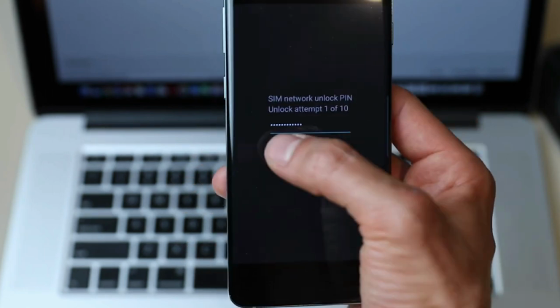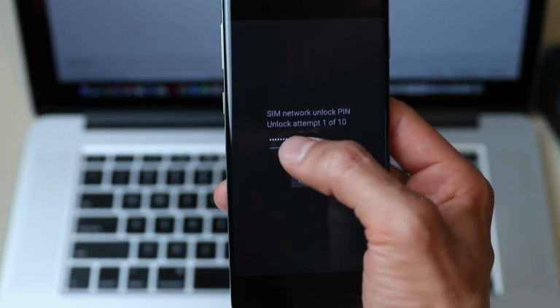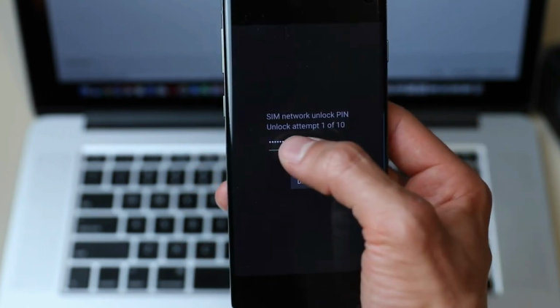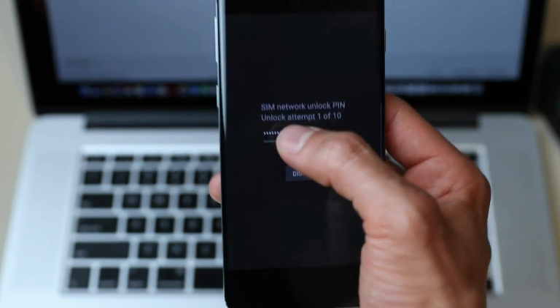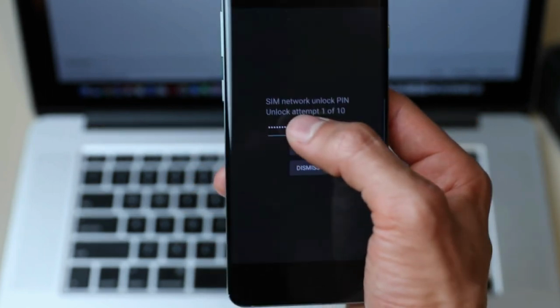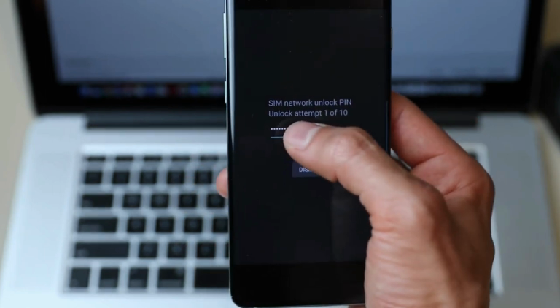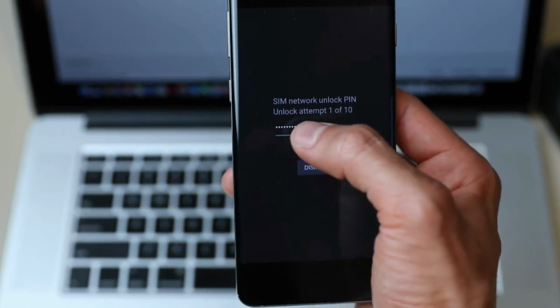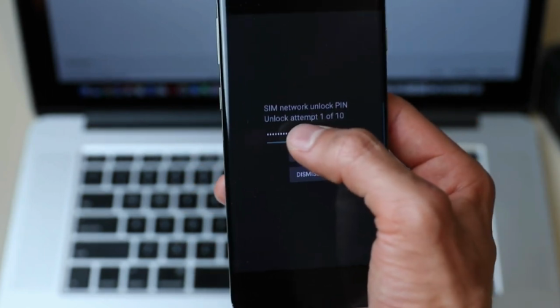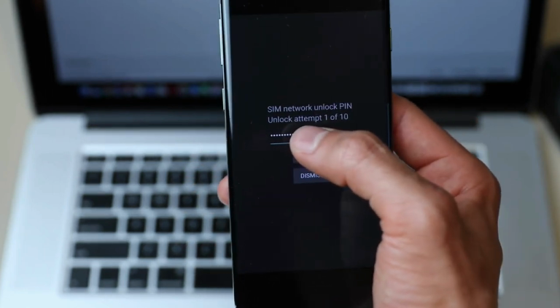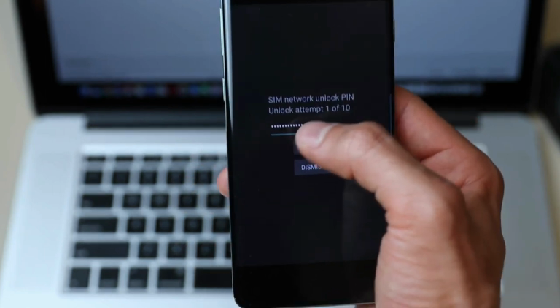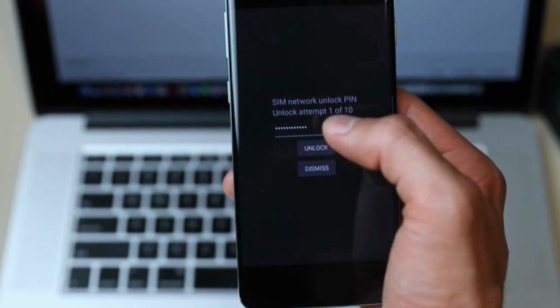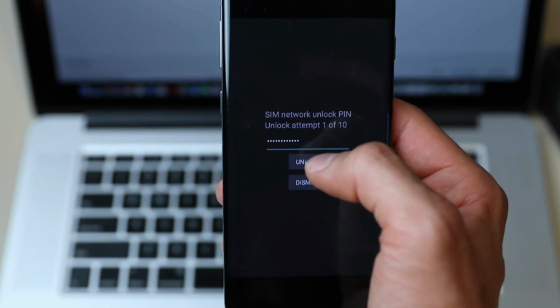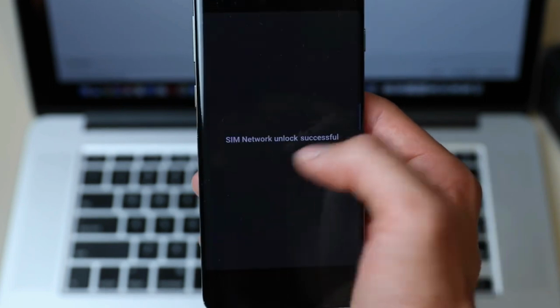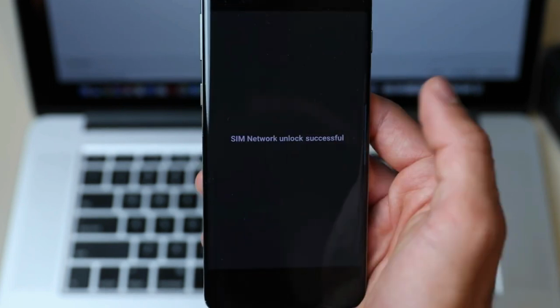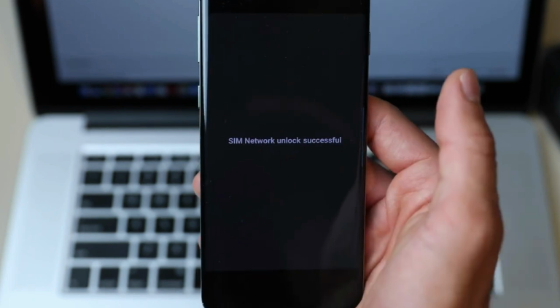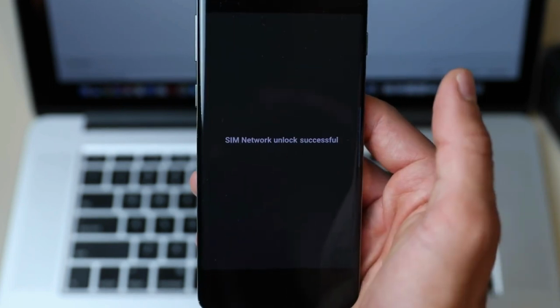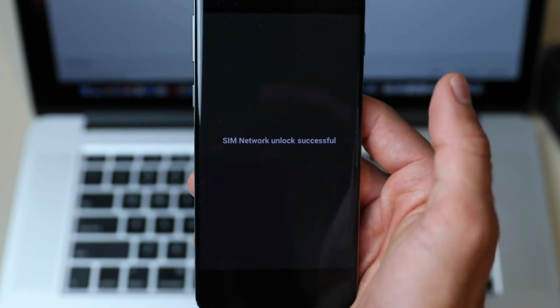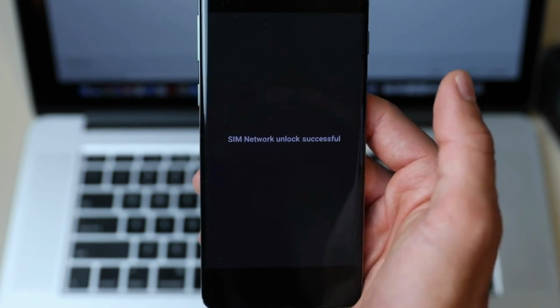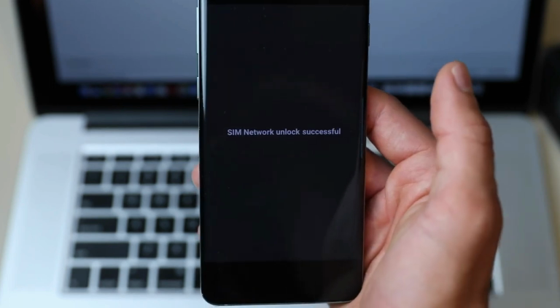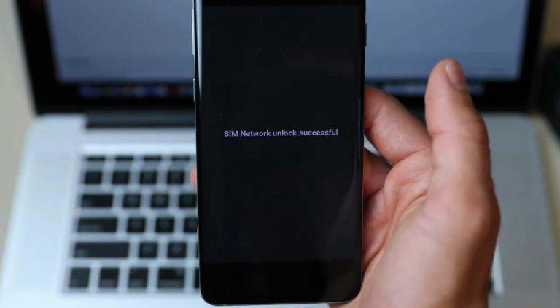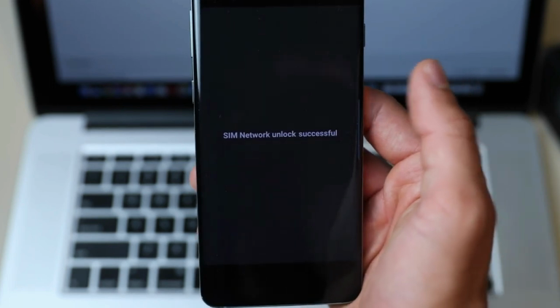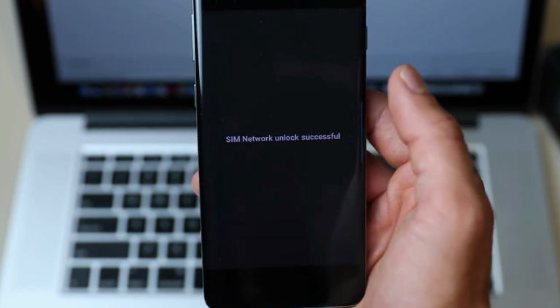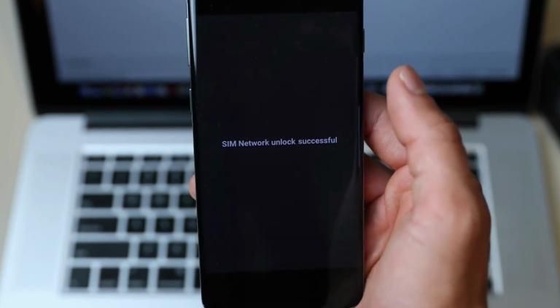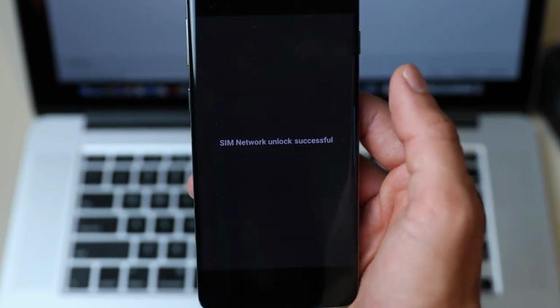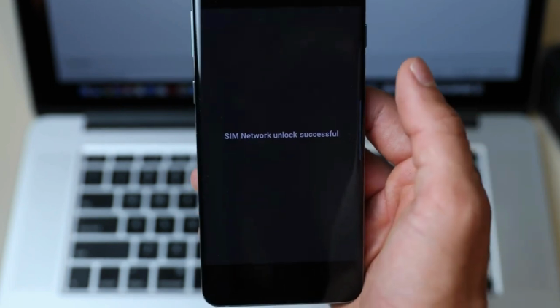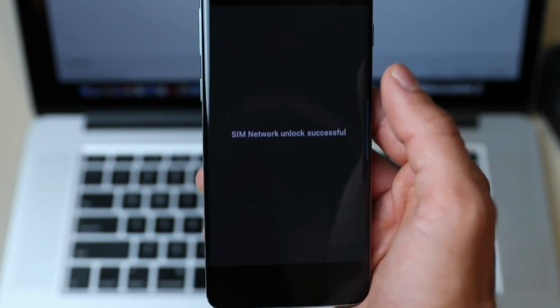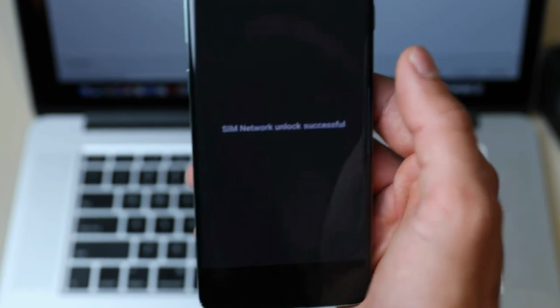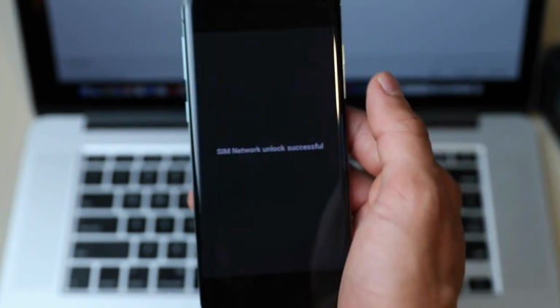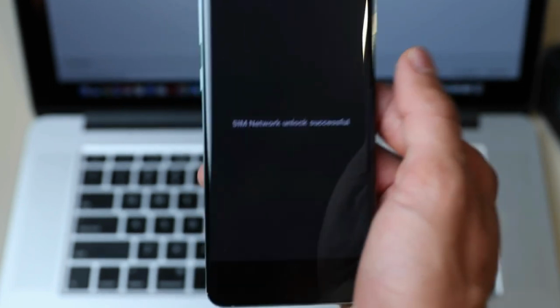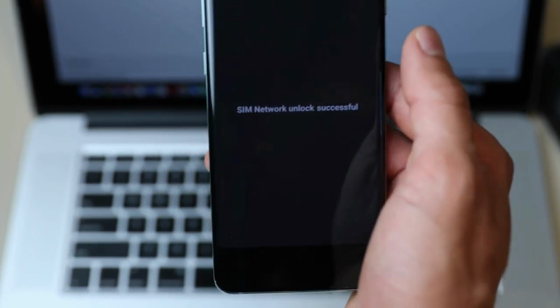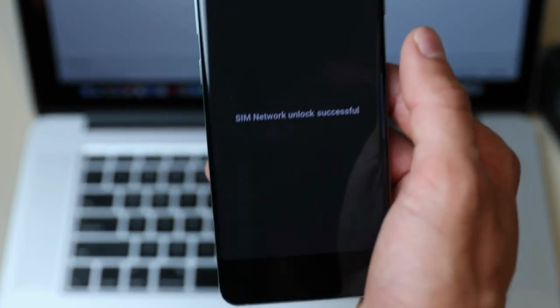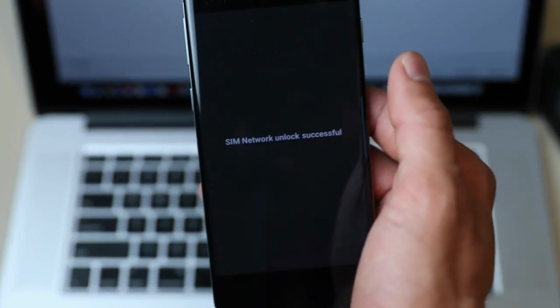All you have to do is enter the unlock code, and voila! Your phone is now fully unlocked and ready to be used with any carrier you choose.